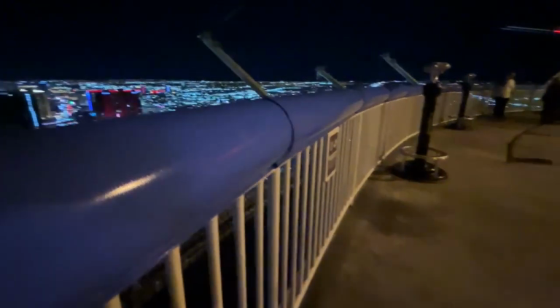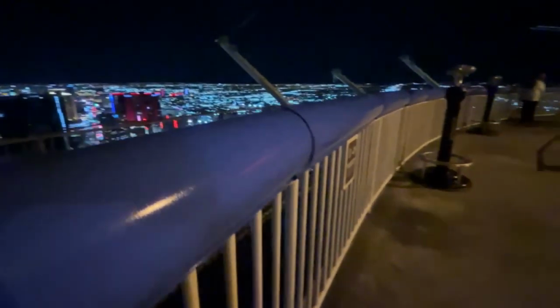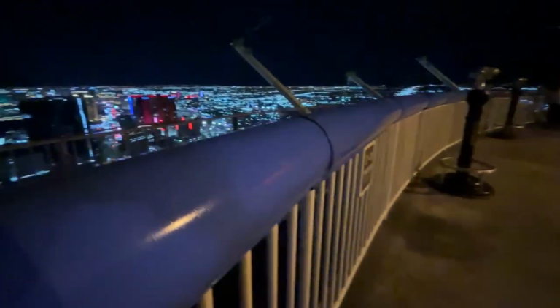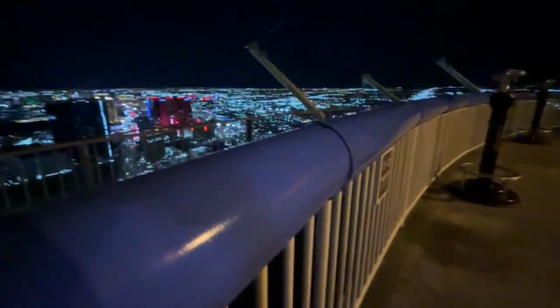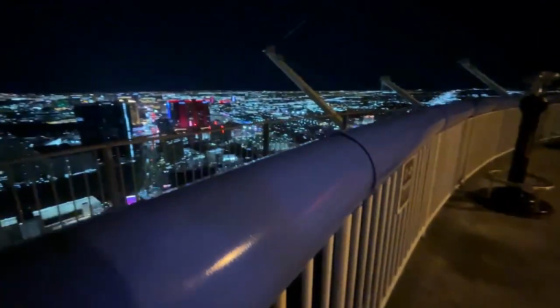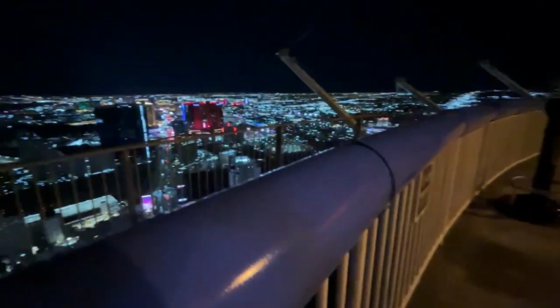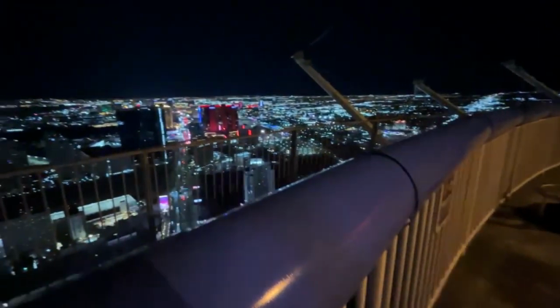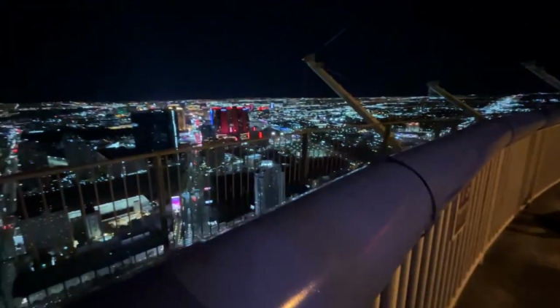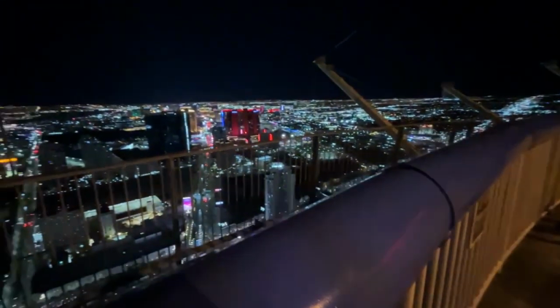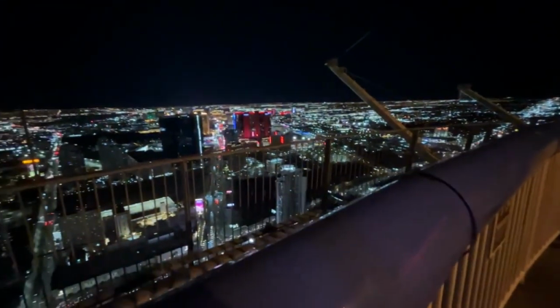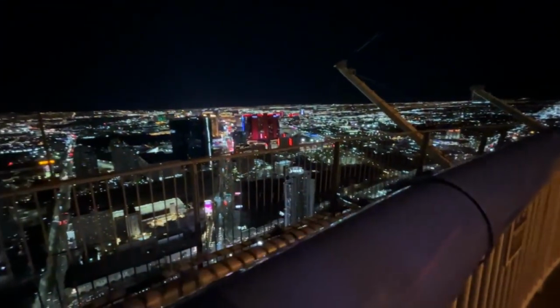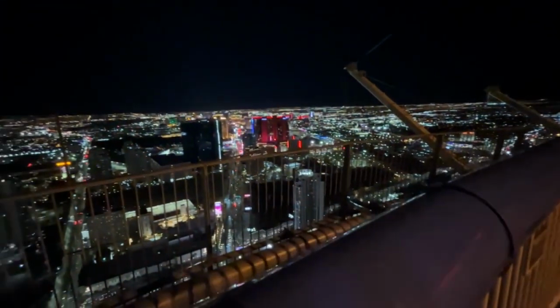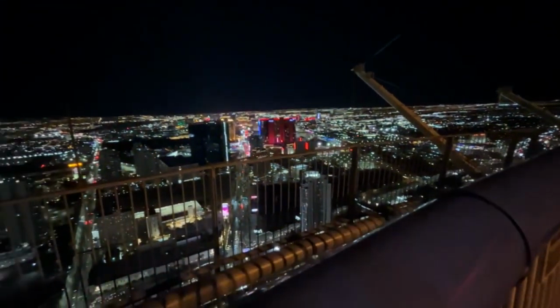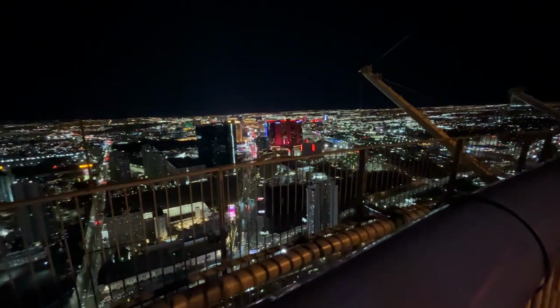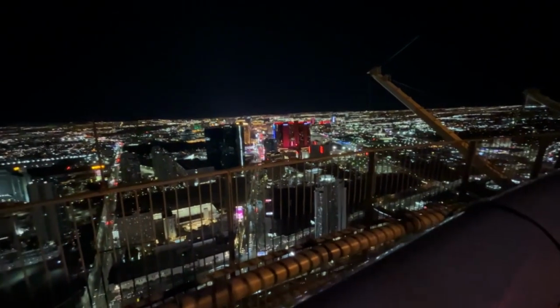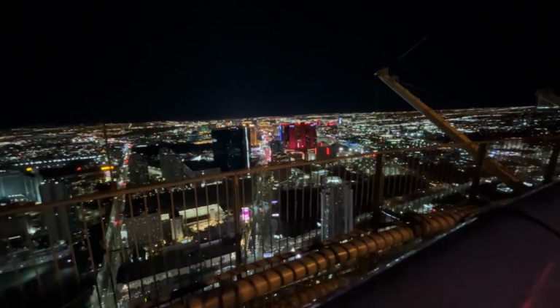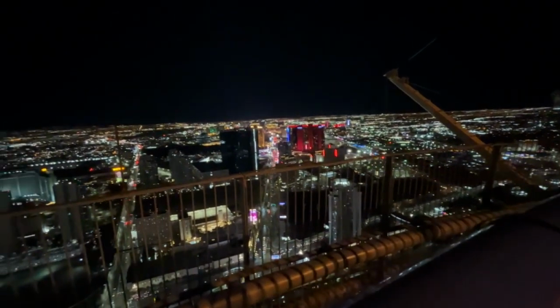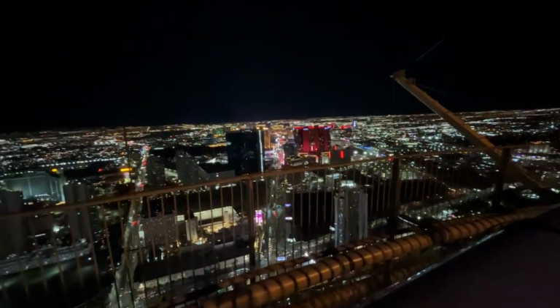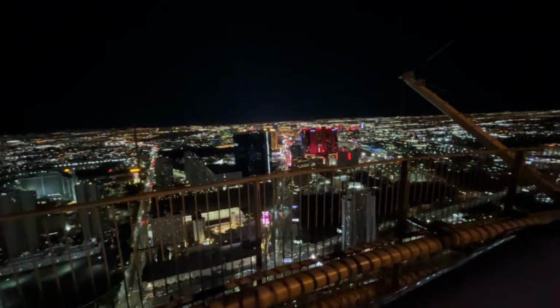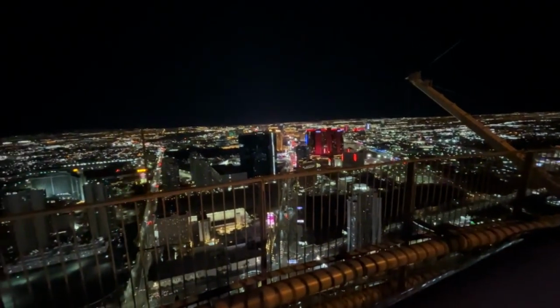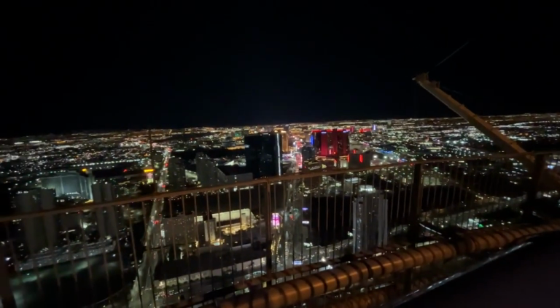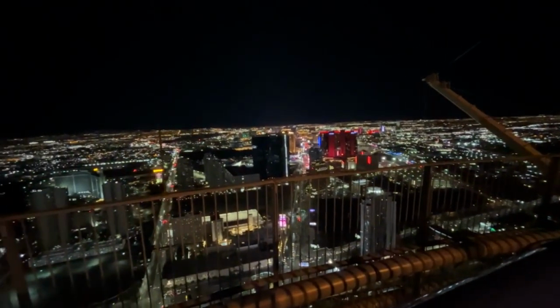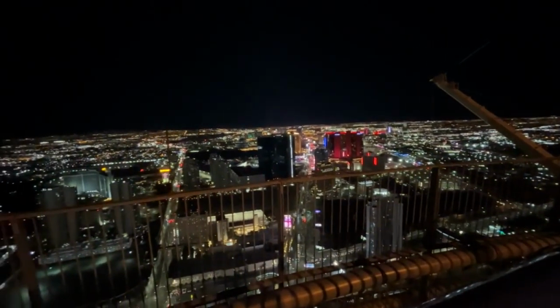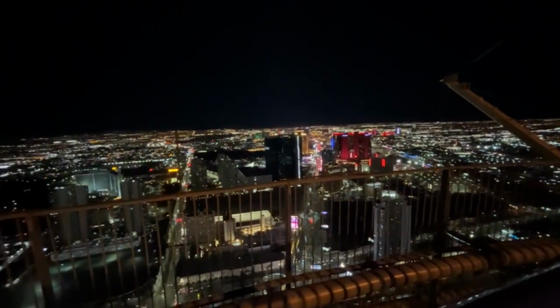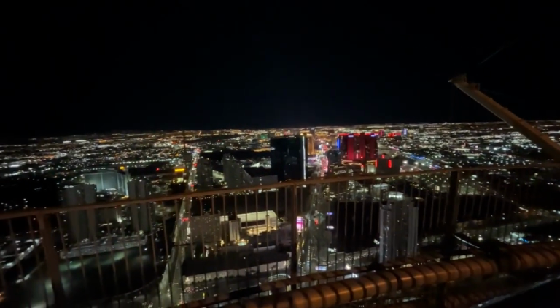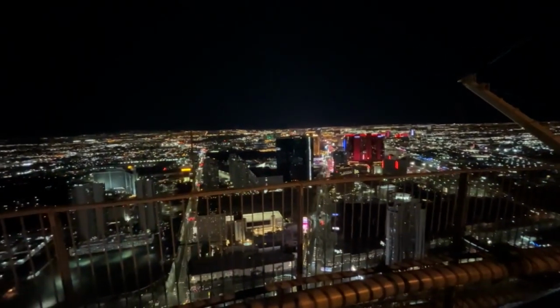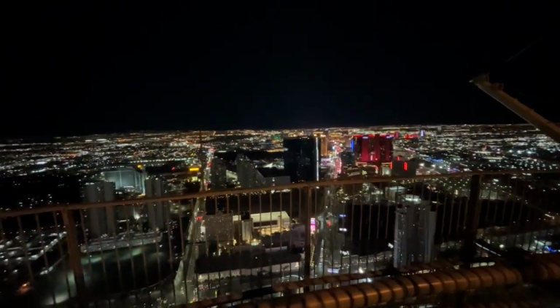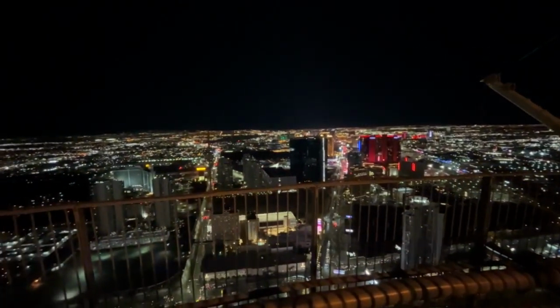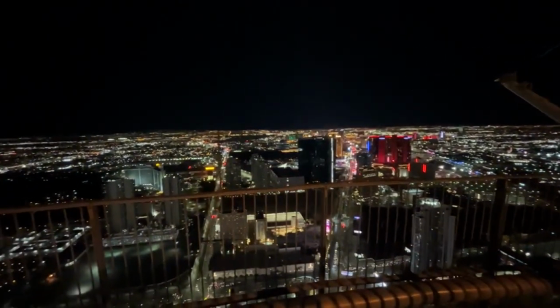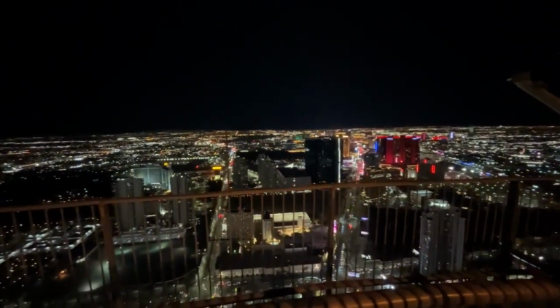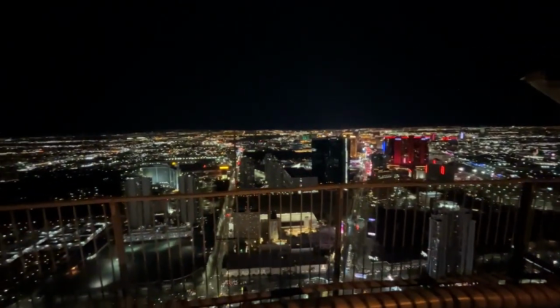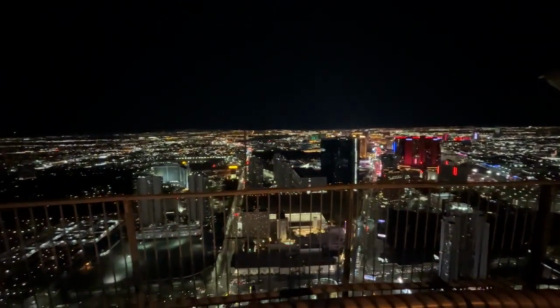The lights of the Las Vegas Strip are particularly mesmerizing and you'll feel like you're on top of the world.